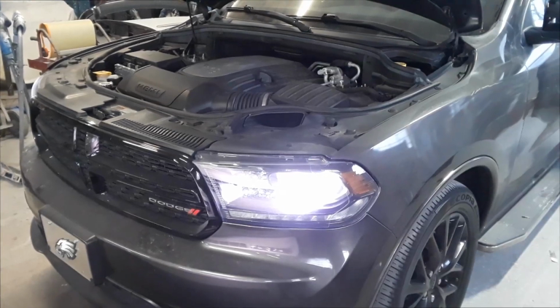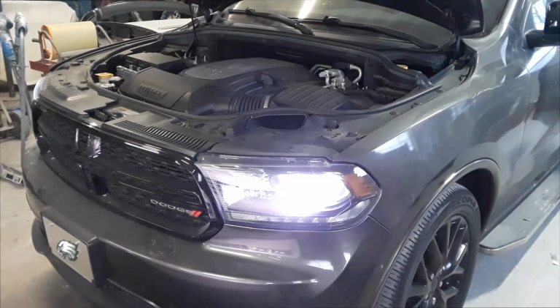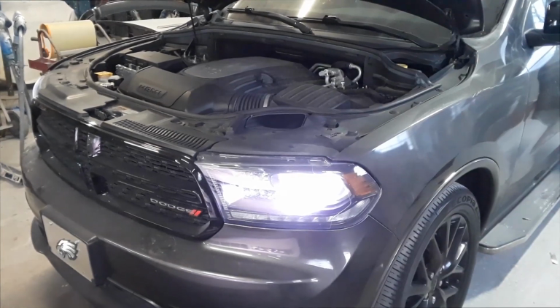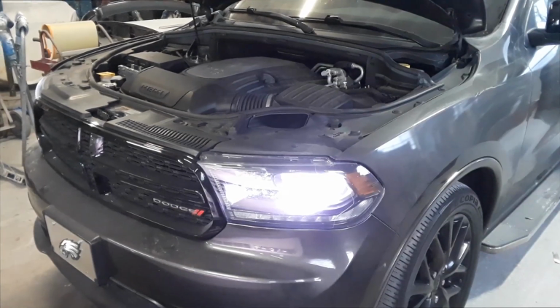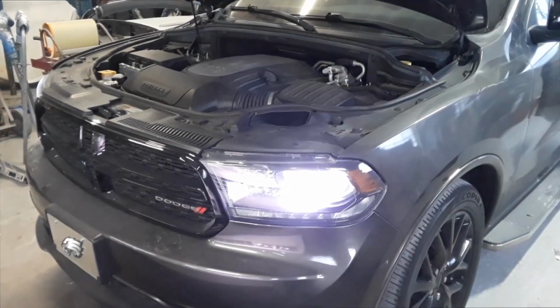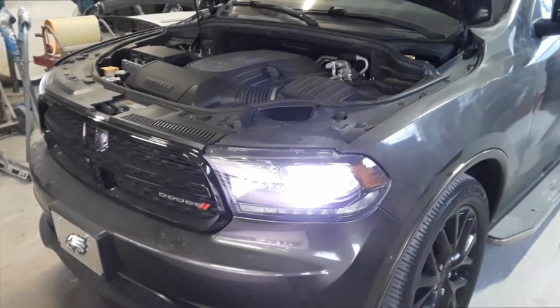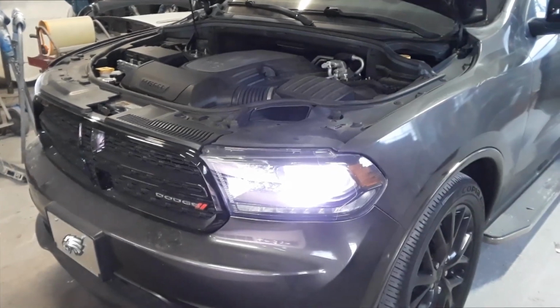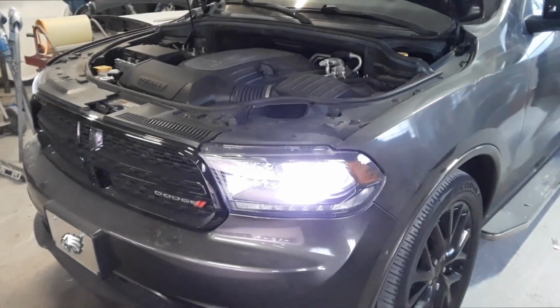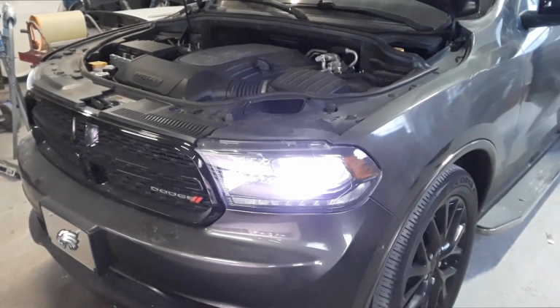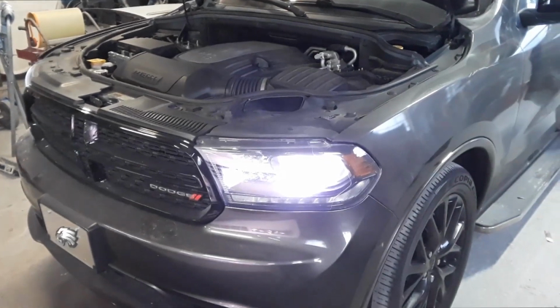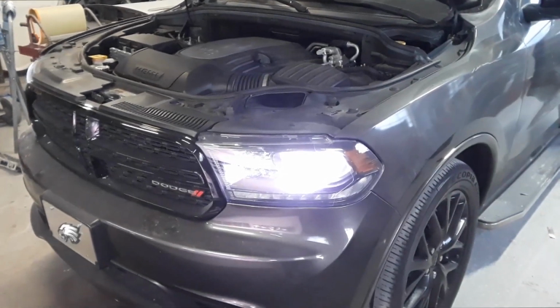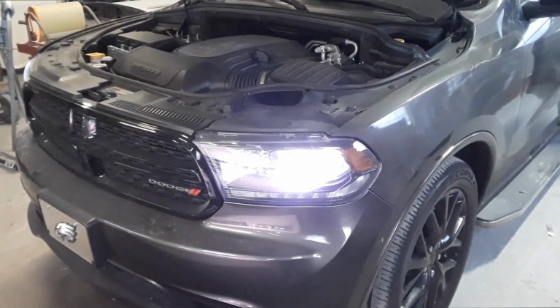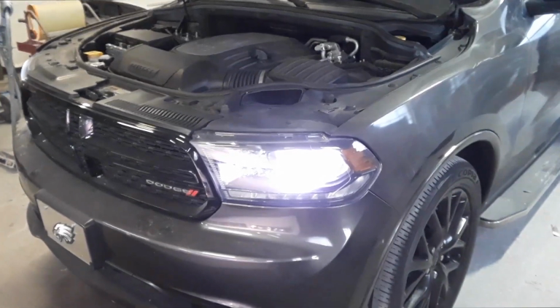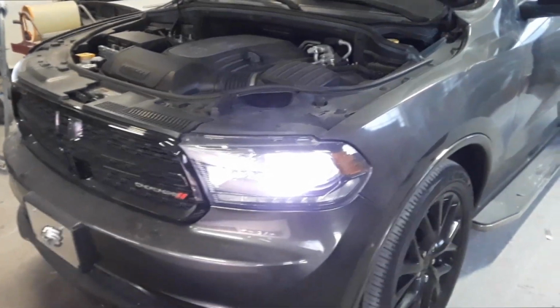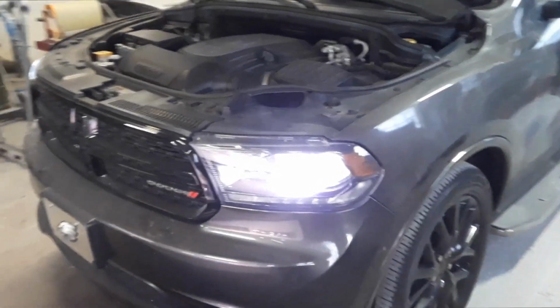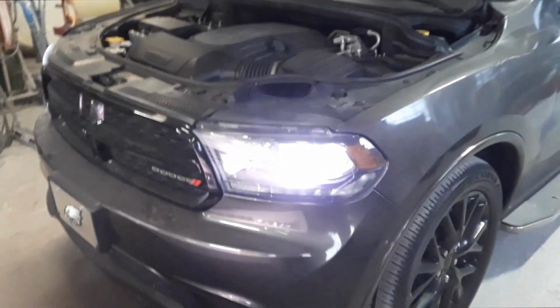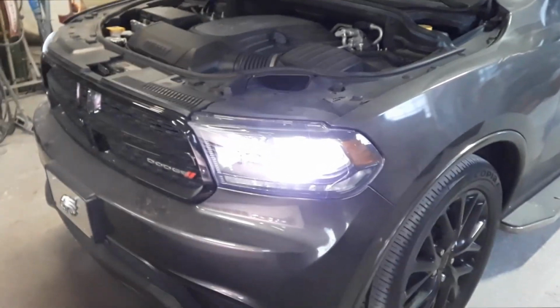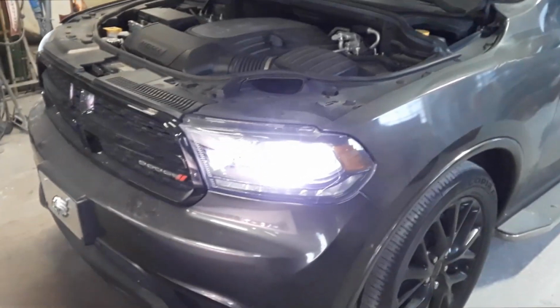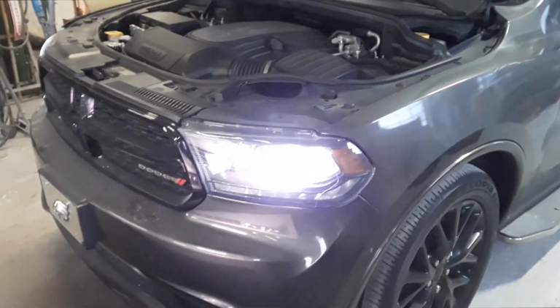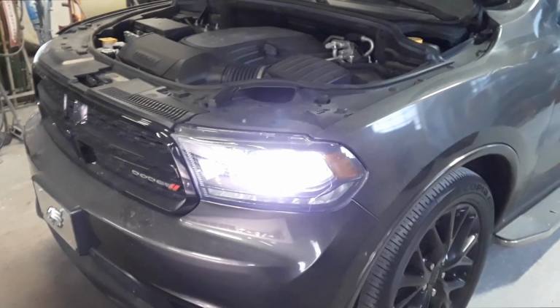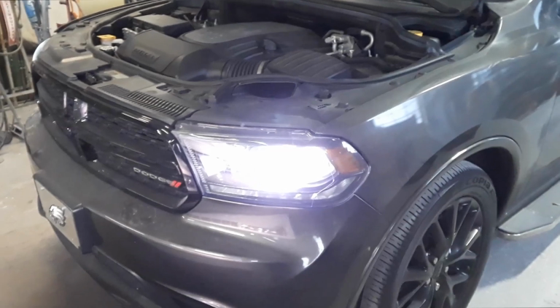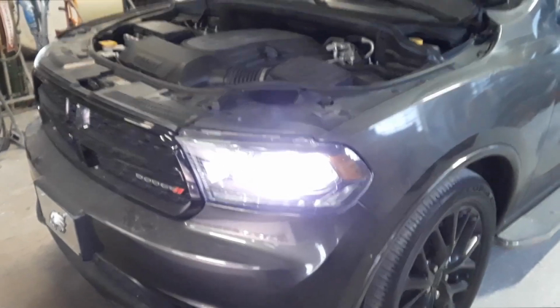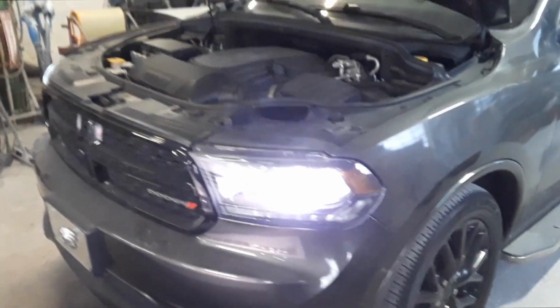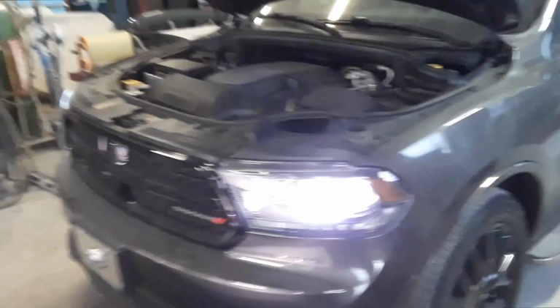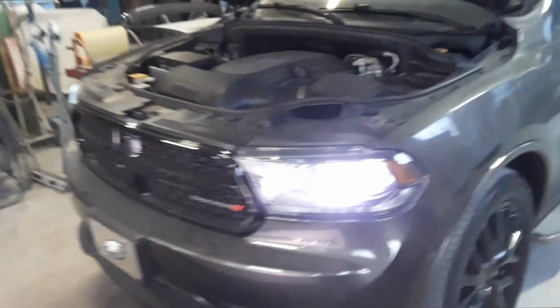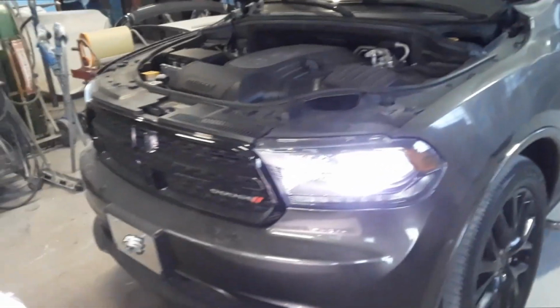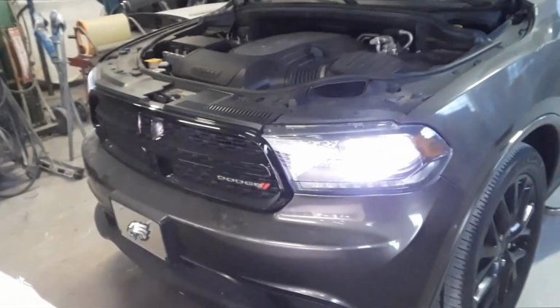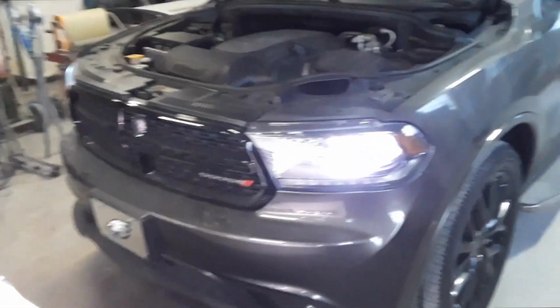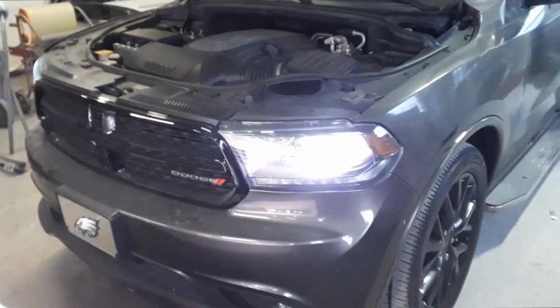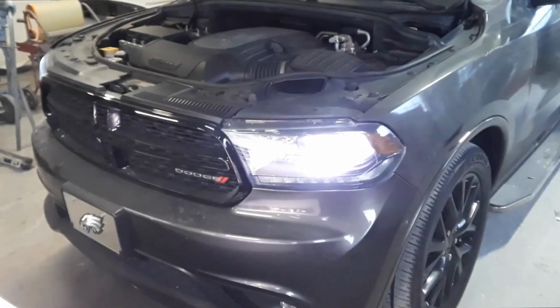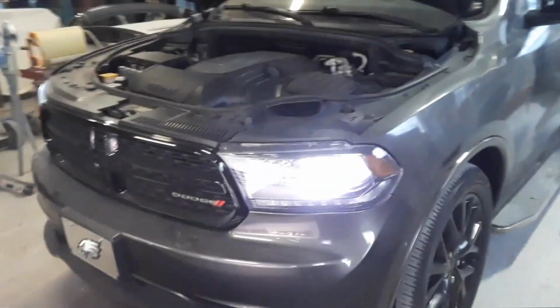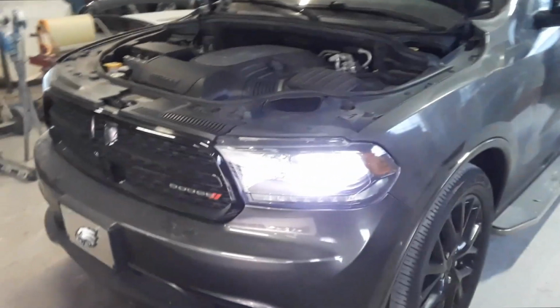Joe Beermaster here. We have a 2016 Dodge Durango. I'm going to show you where the fuse box locations are.